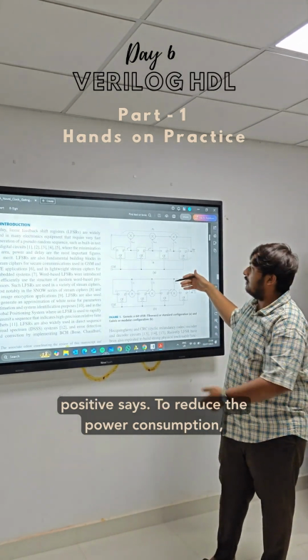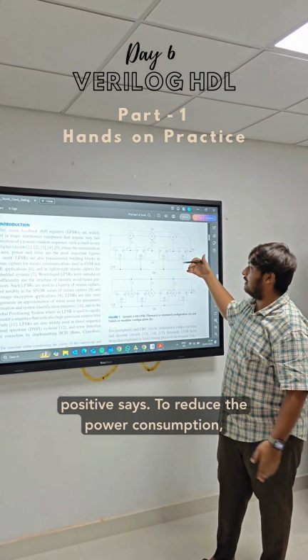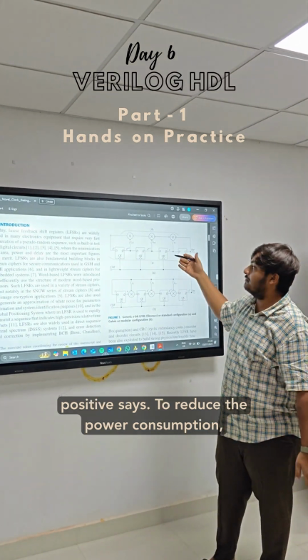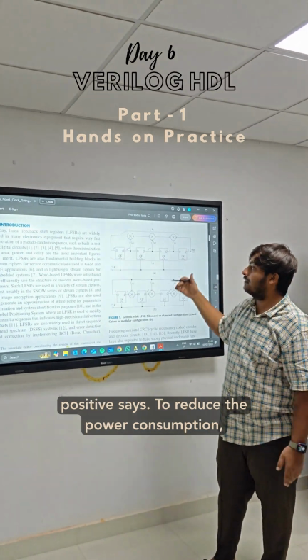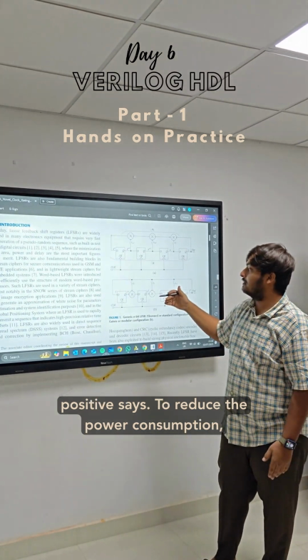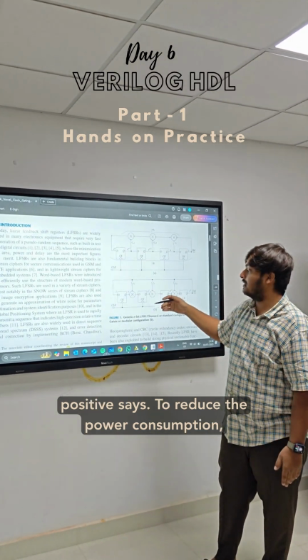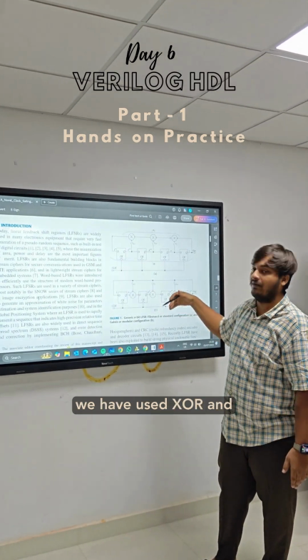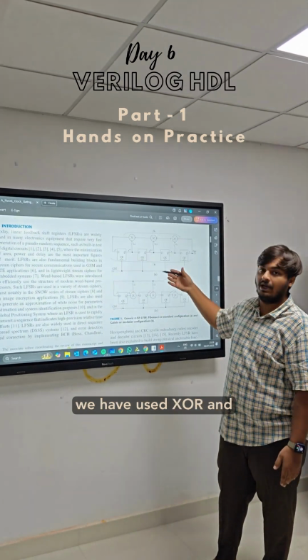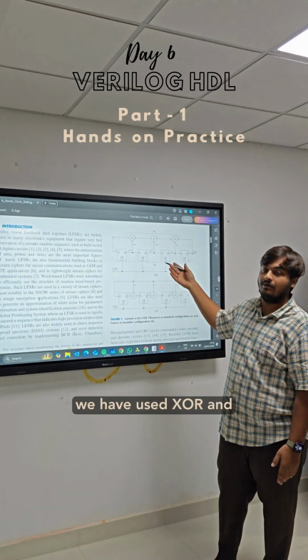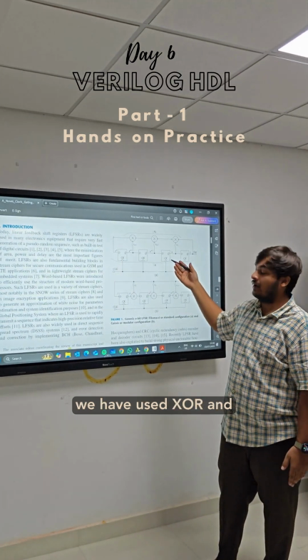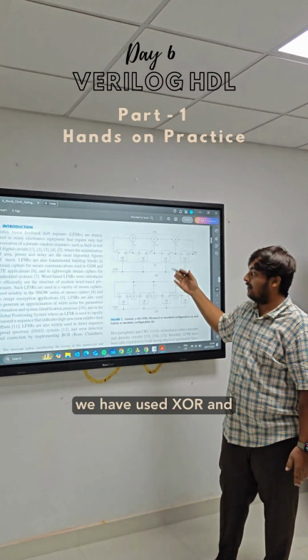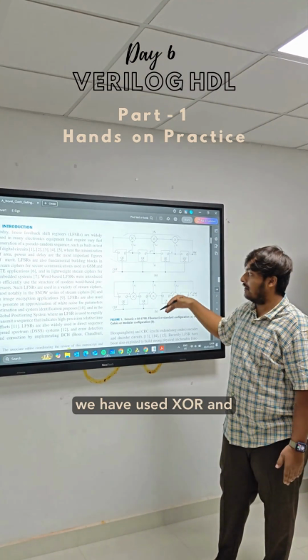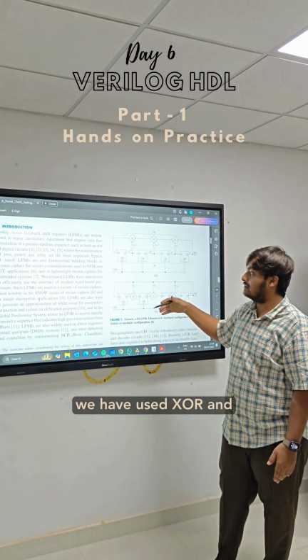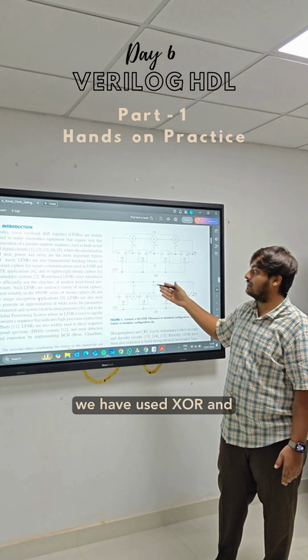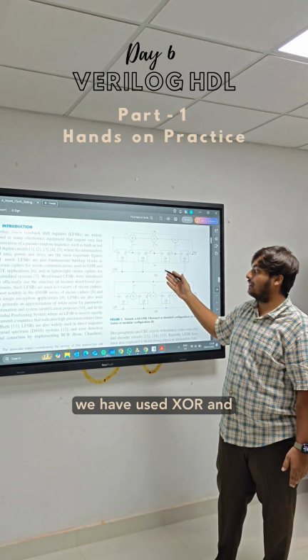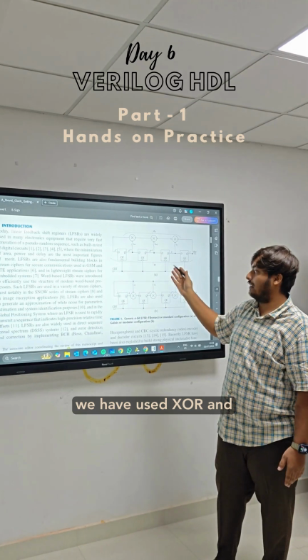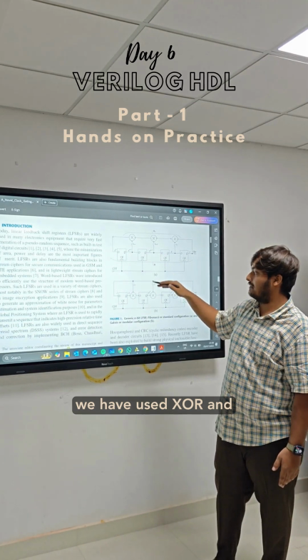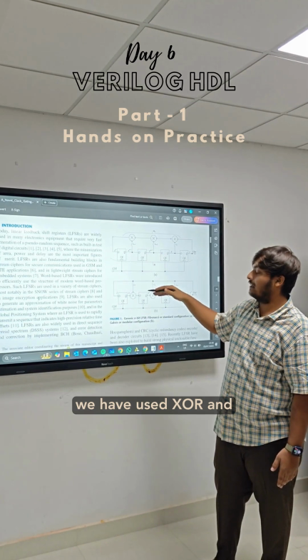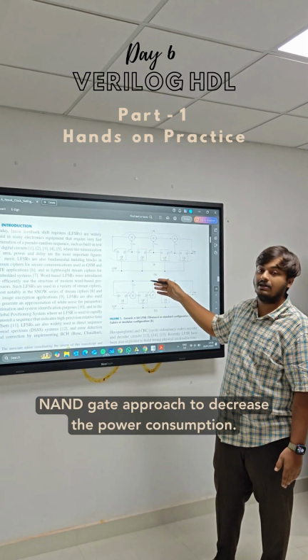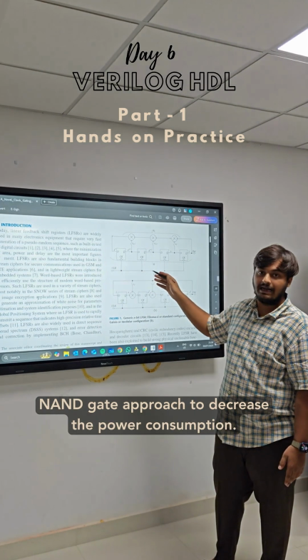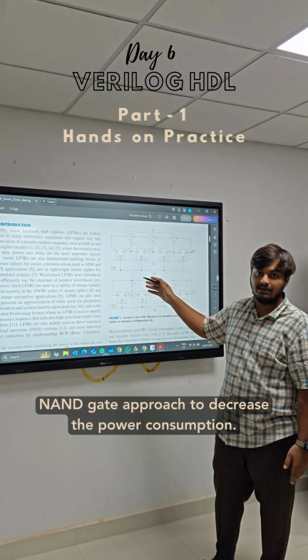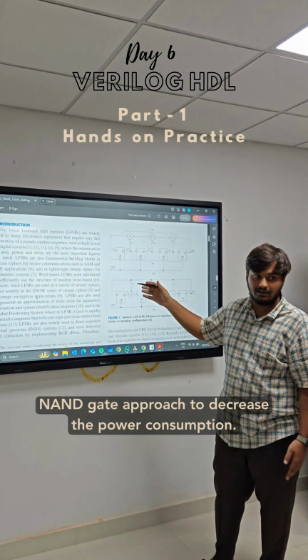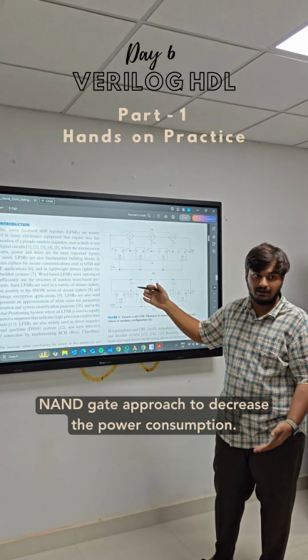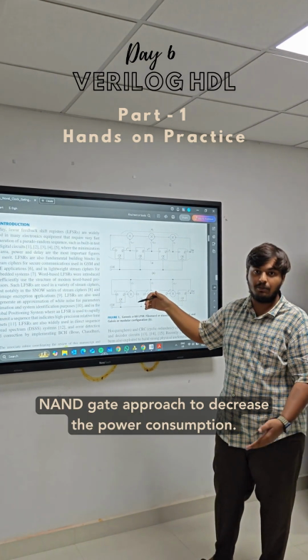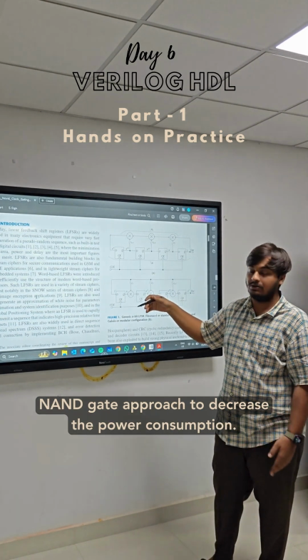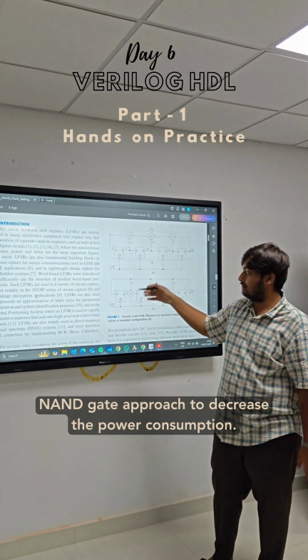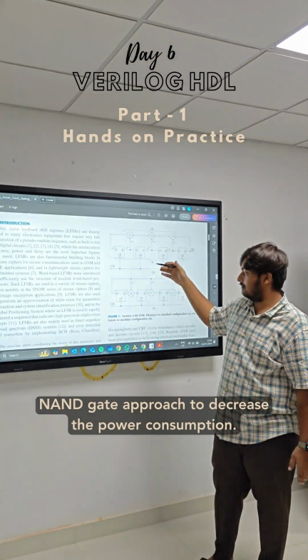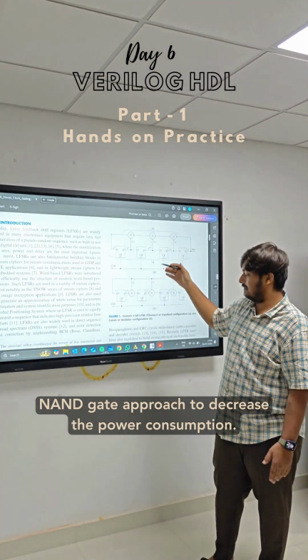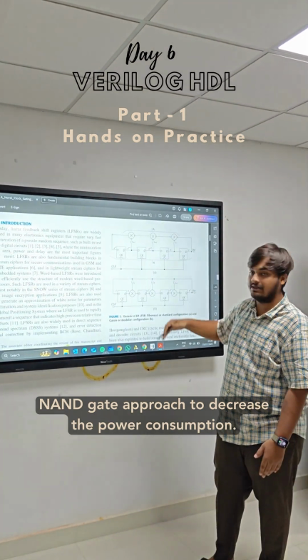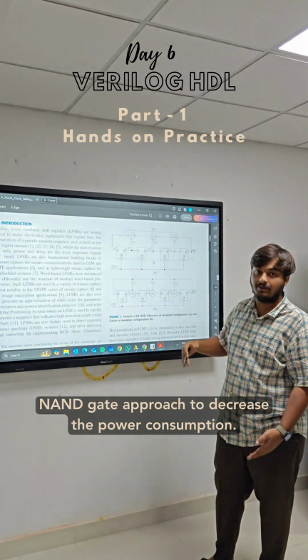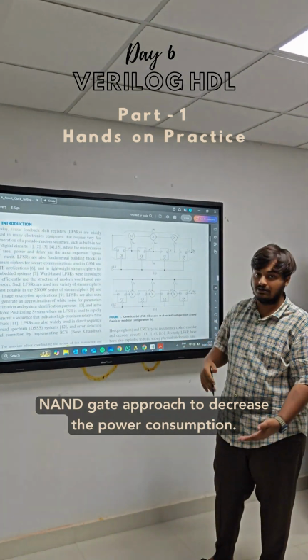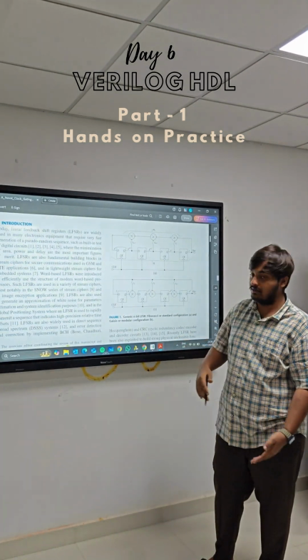To reduce the power consumption, we have used an ESR and NAND gate approach to decrease the power consumption.